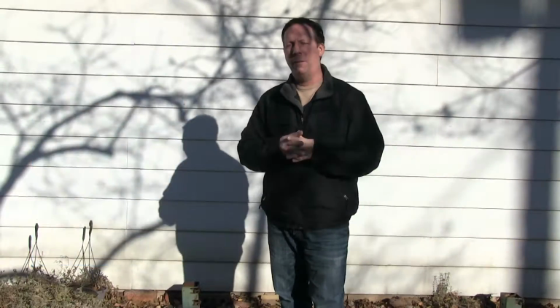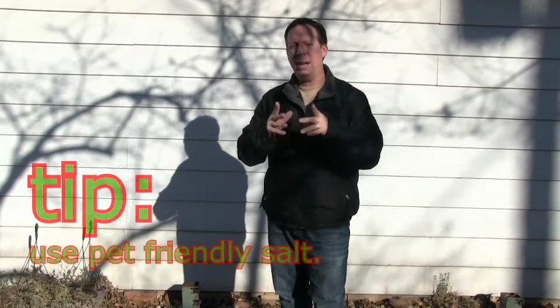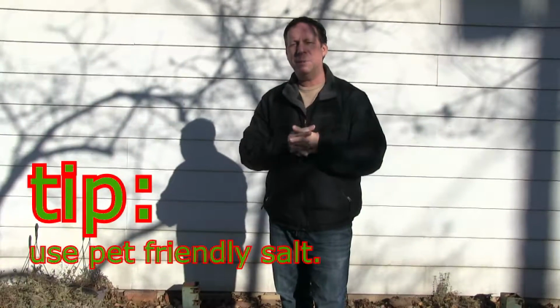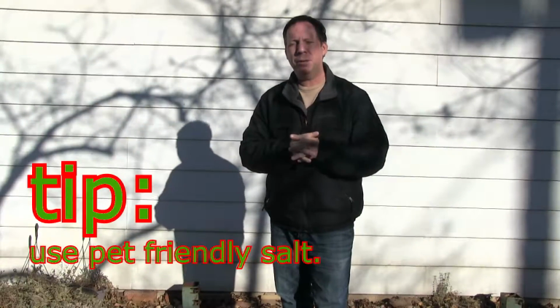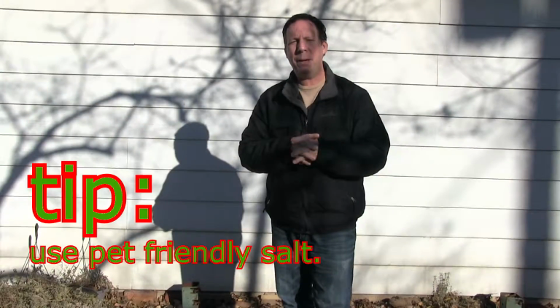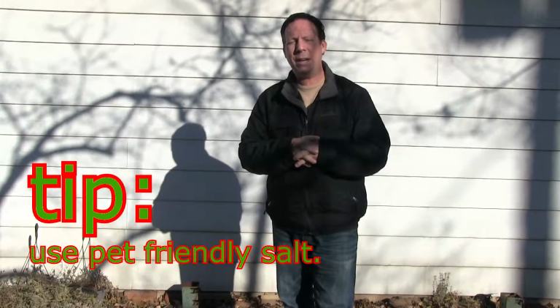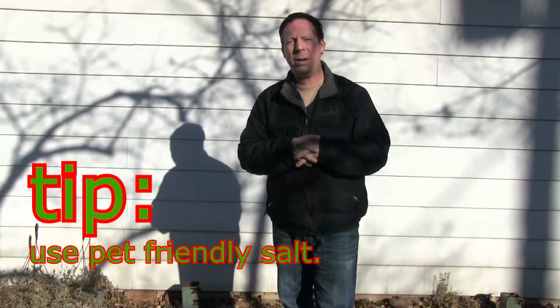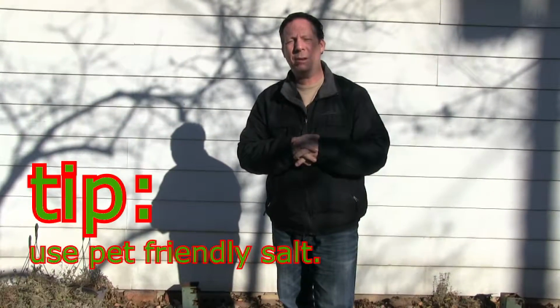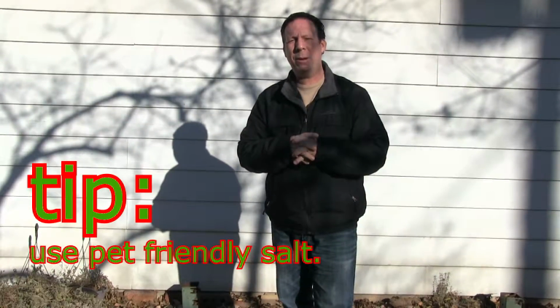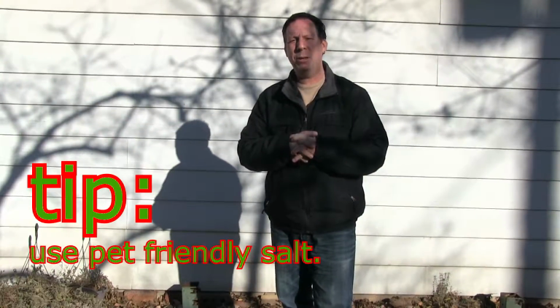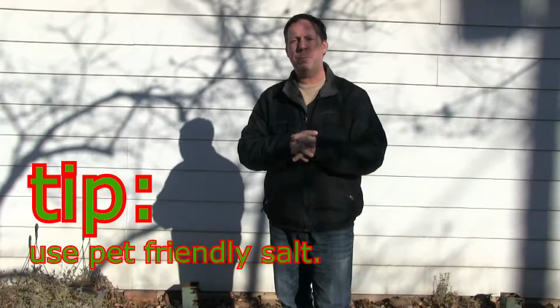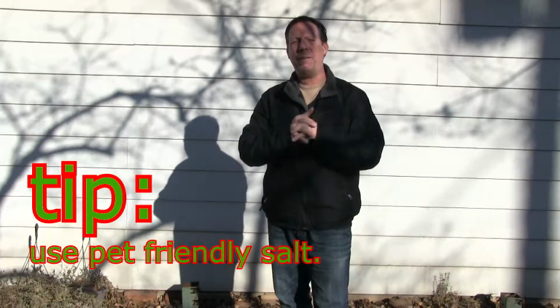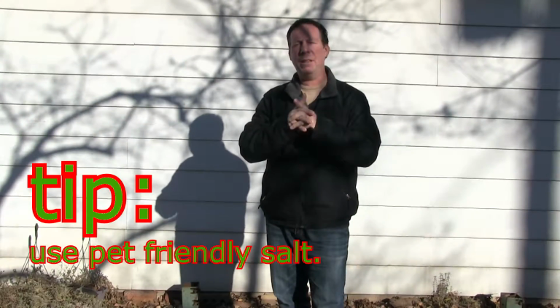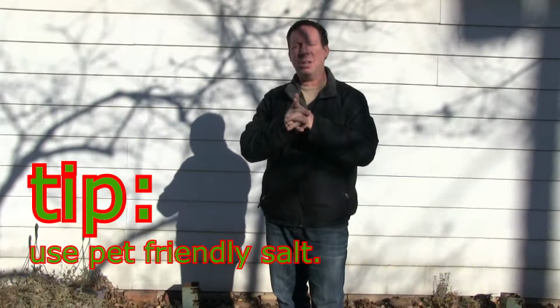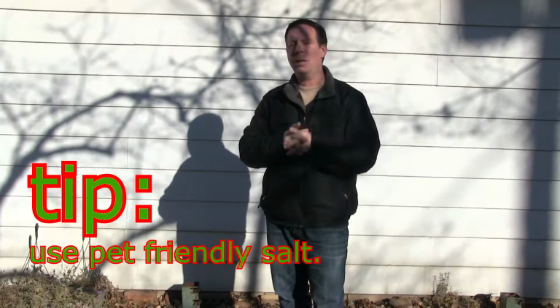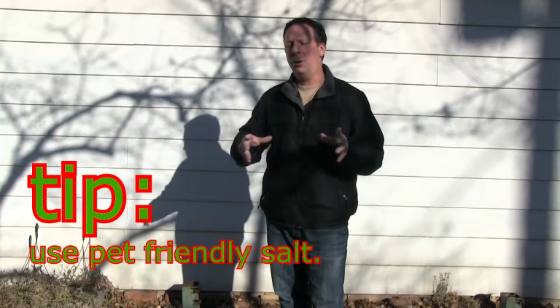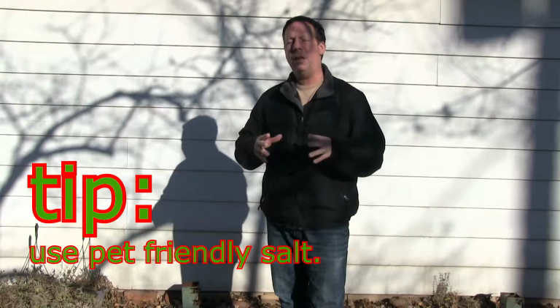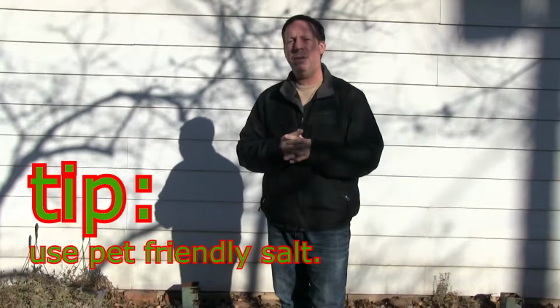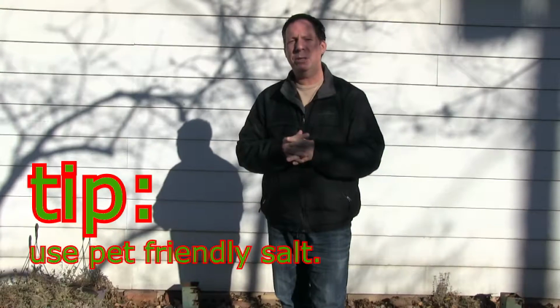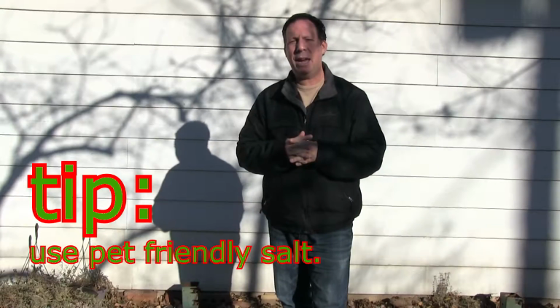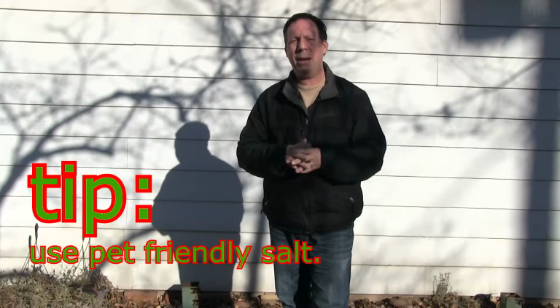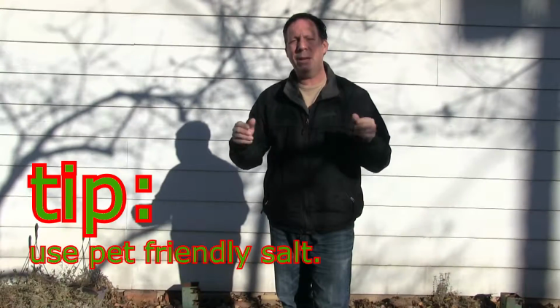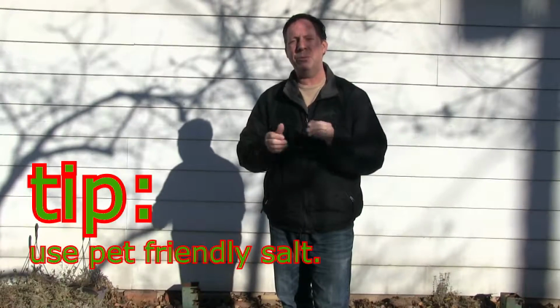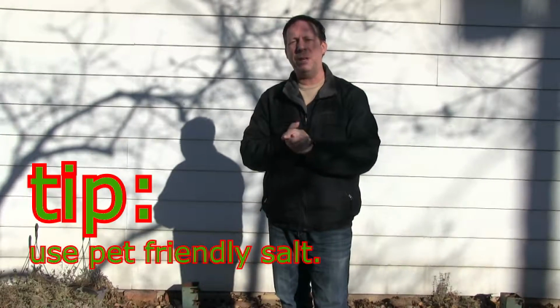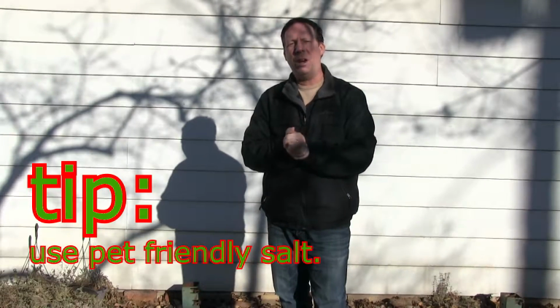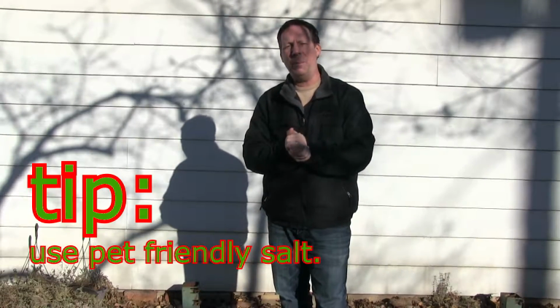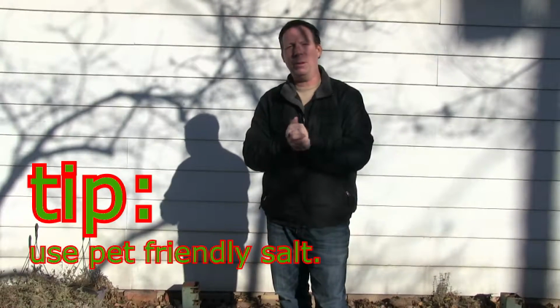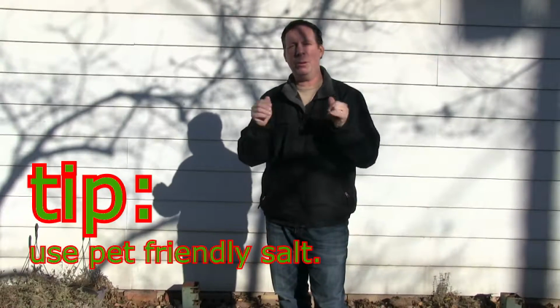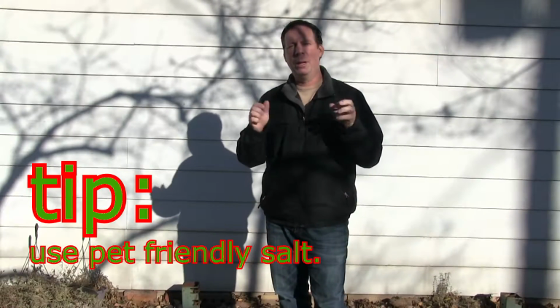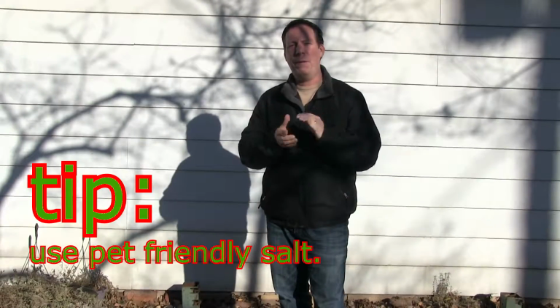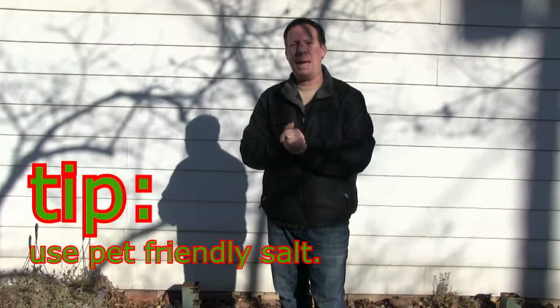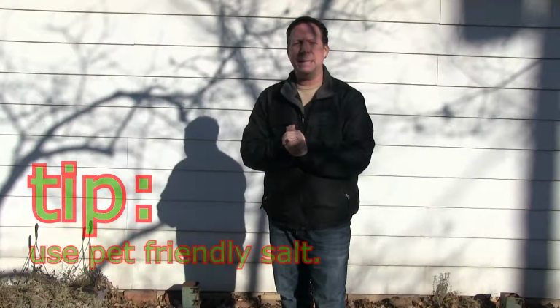If you get ice buildup on the sidewalks, you always want to use pet-friendly salt, or you can even use sand. That way it doesn't really harm their little foot pads.